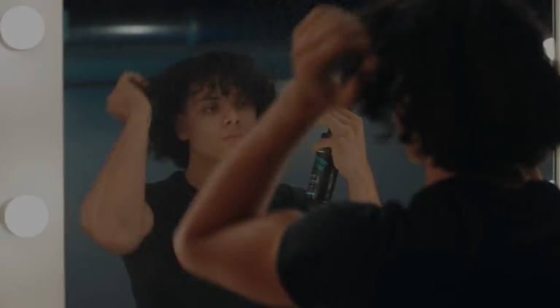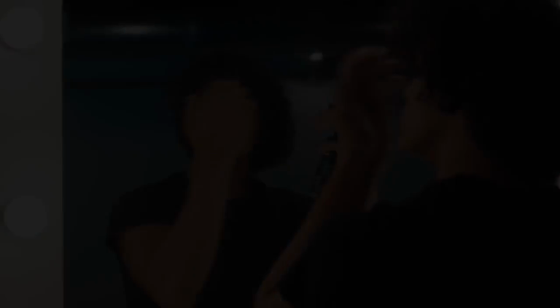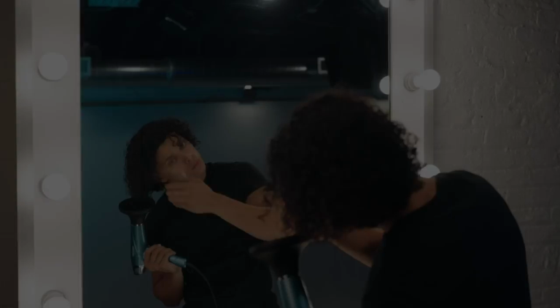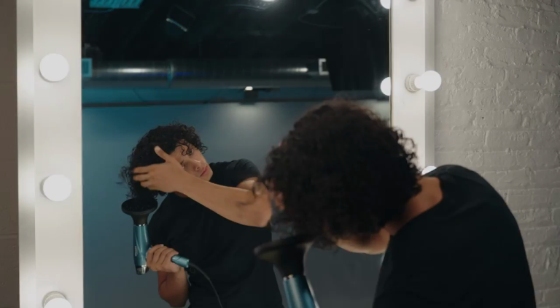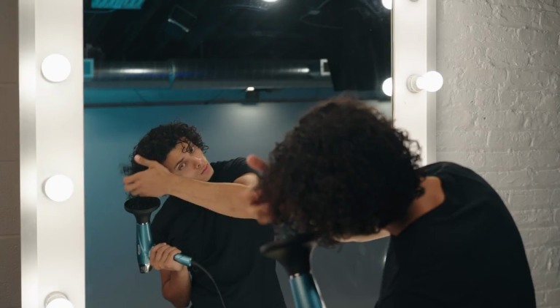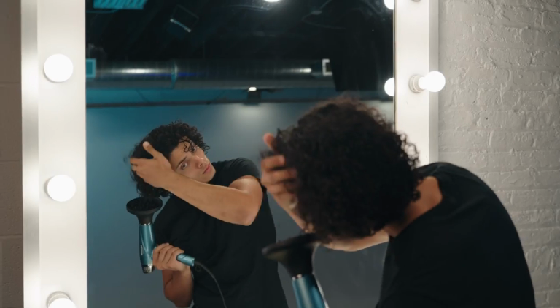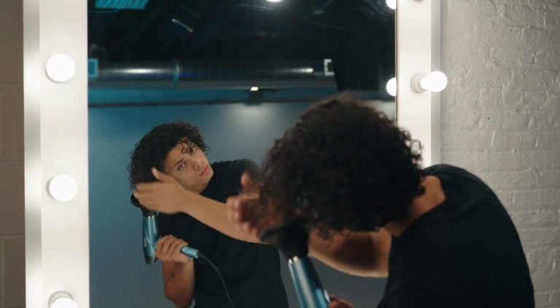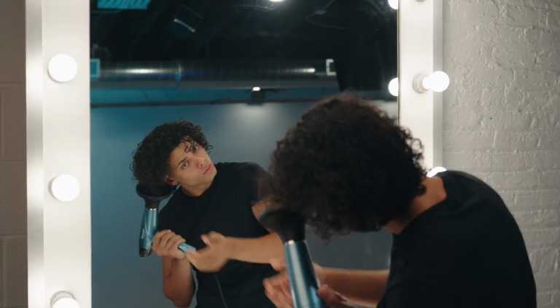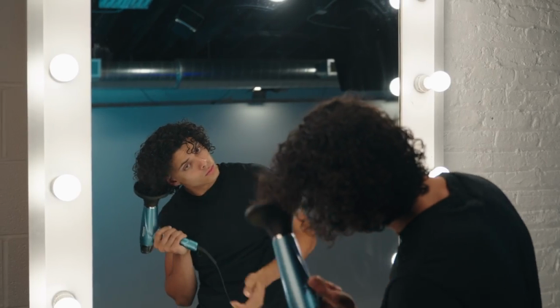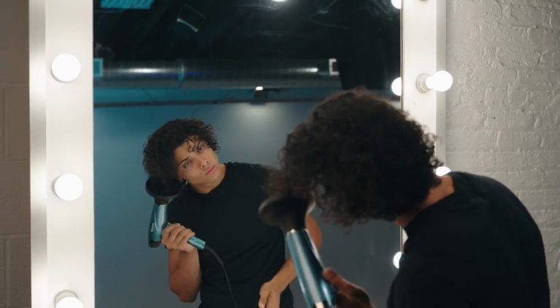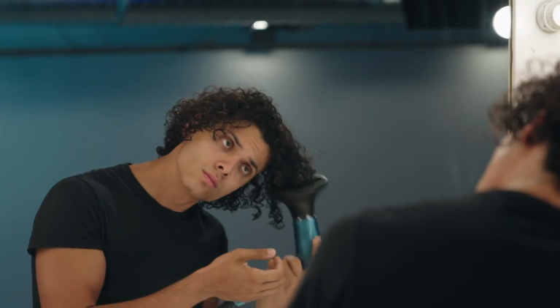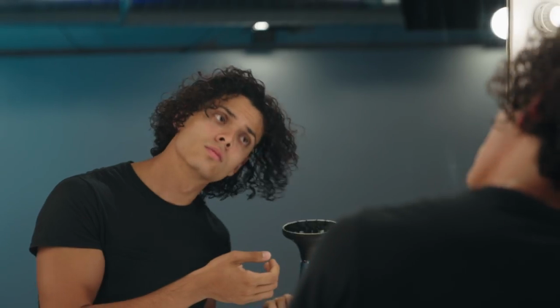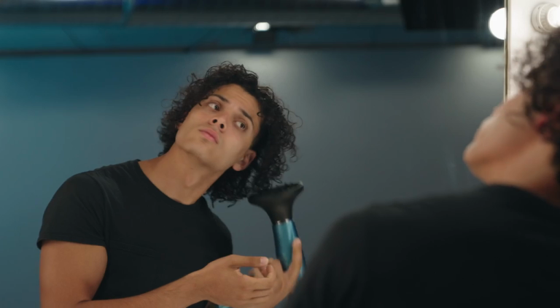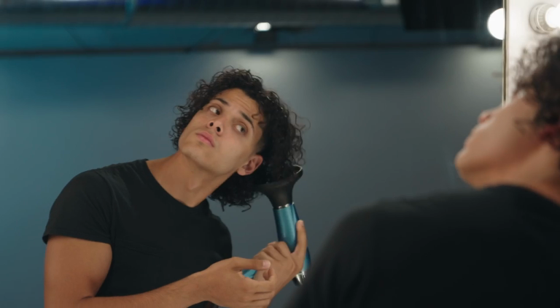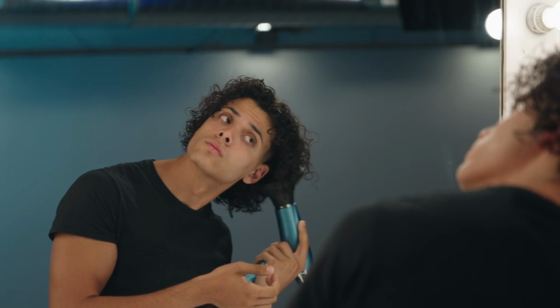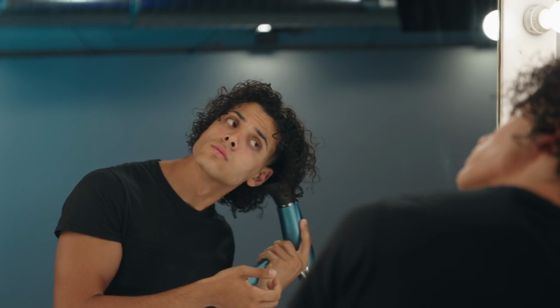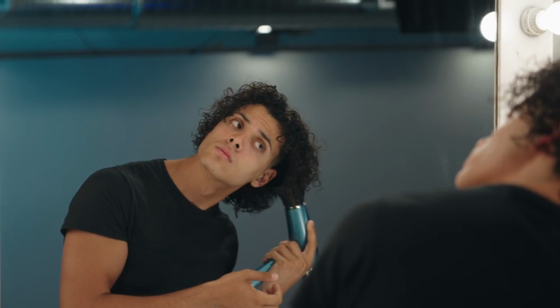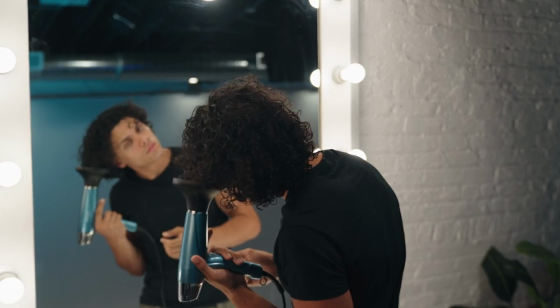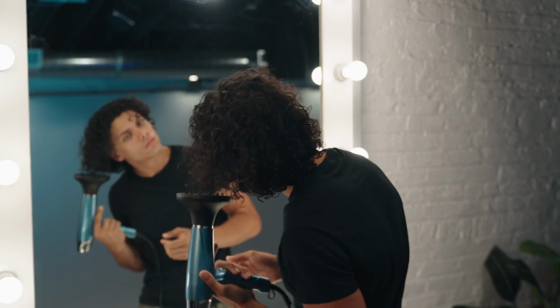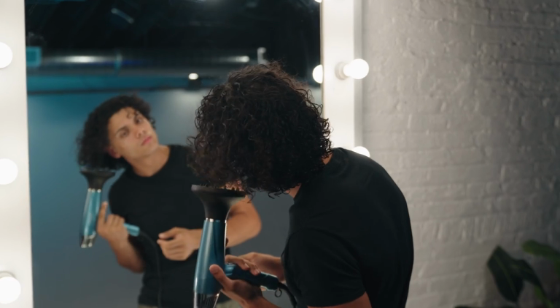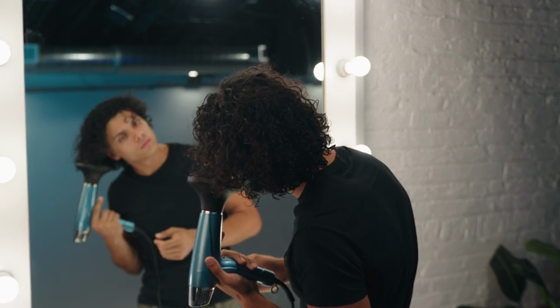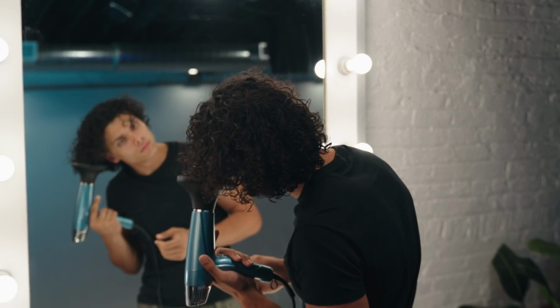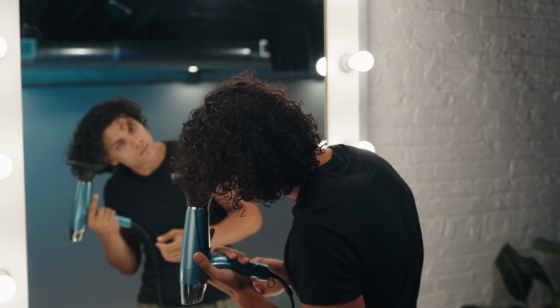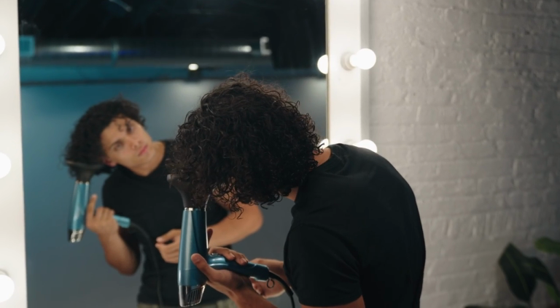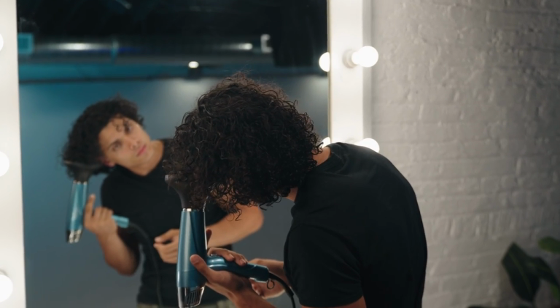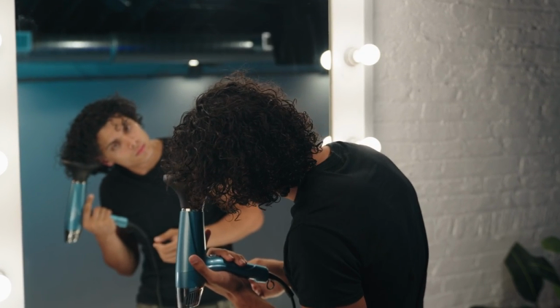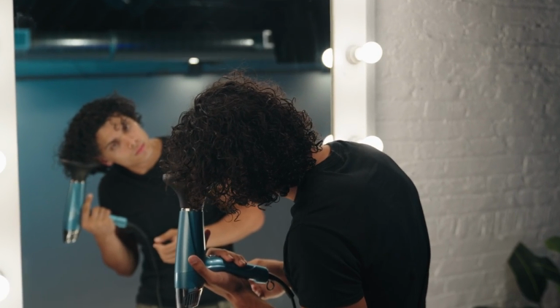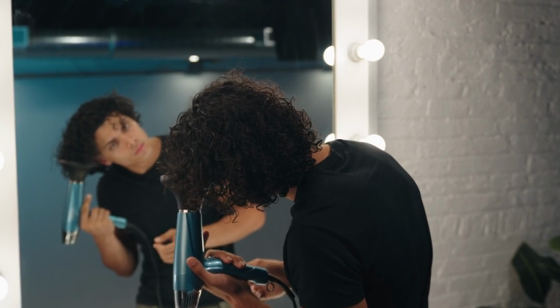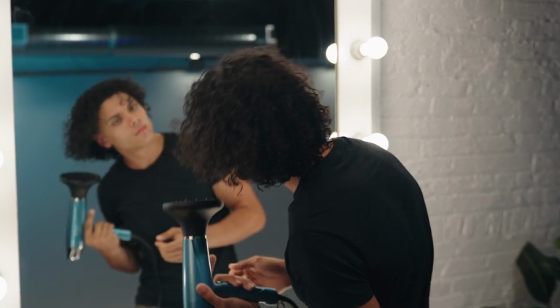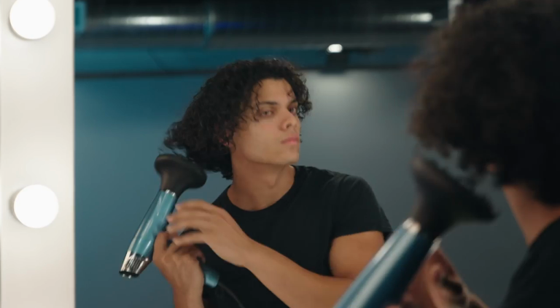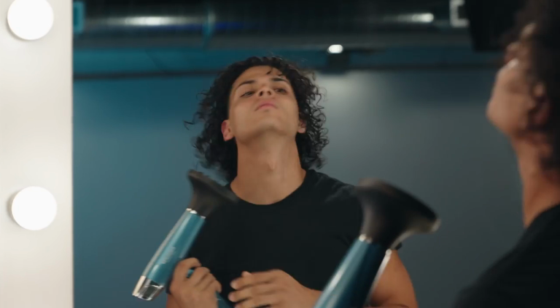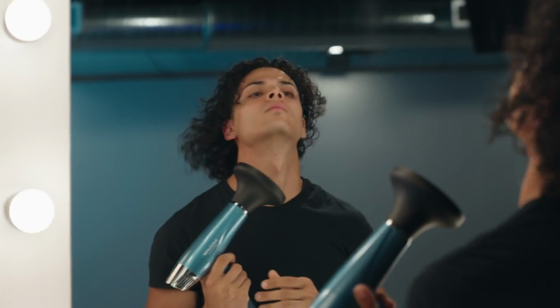Scrunch your hair up repeatedly. Let the sun do its magic or fire up that diffuser if you're in a hurry. No frizz, just beachy bliss.